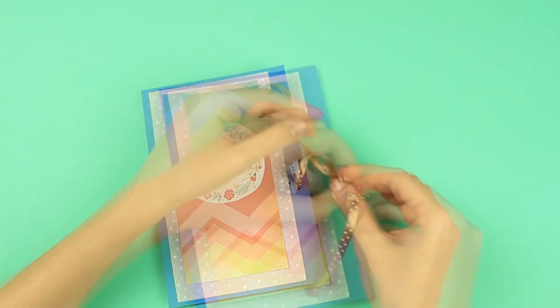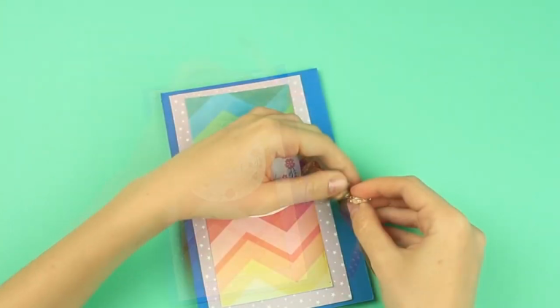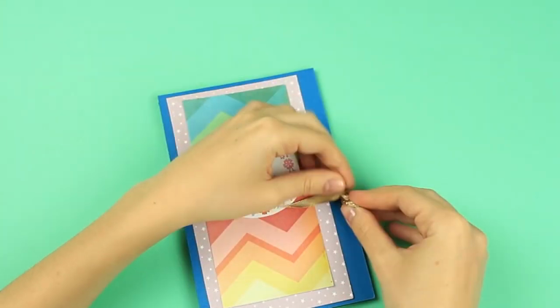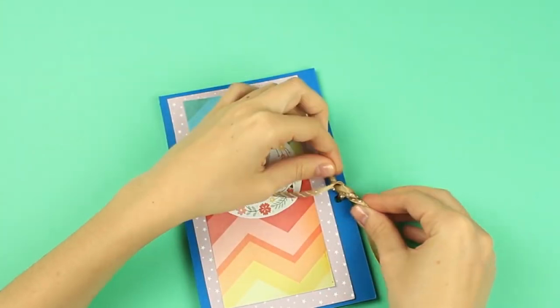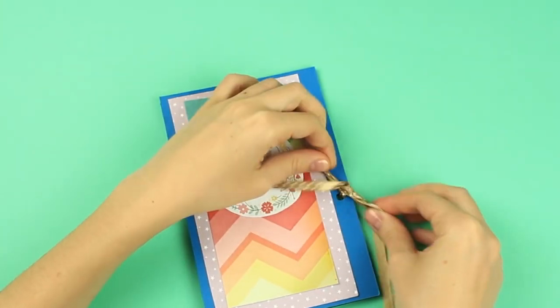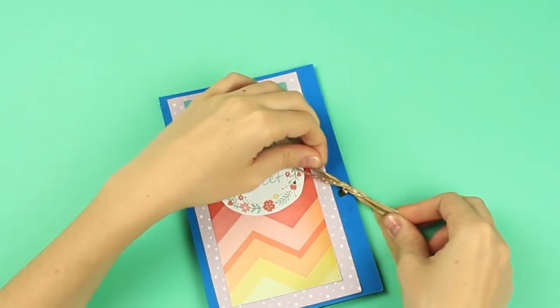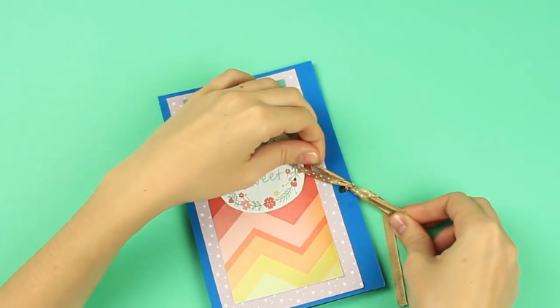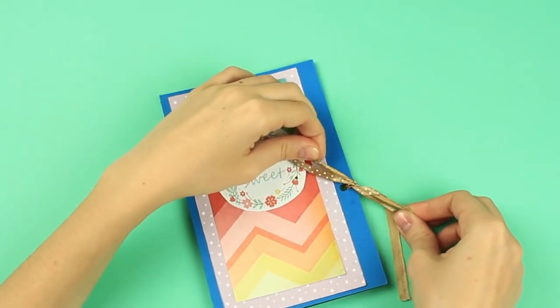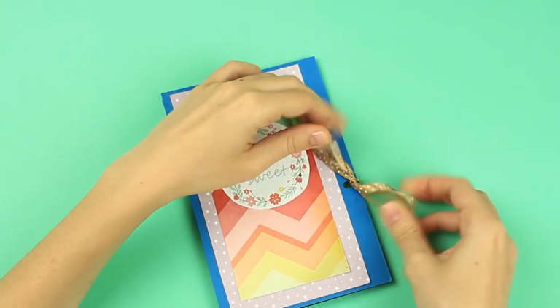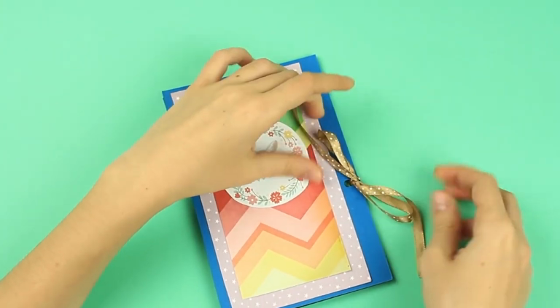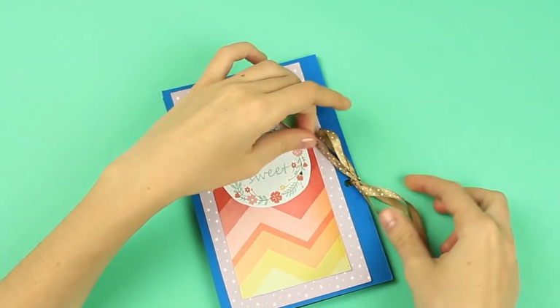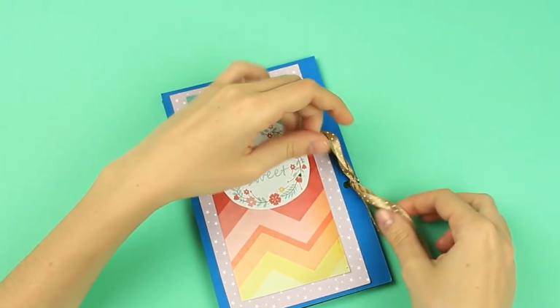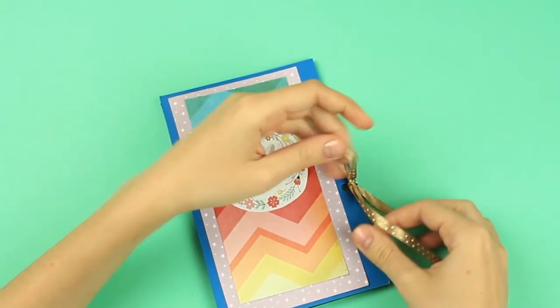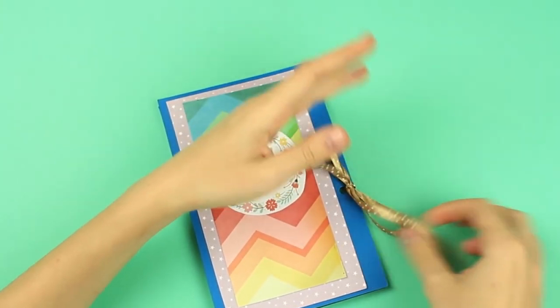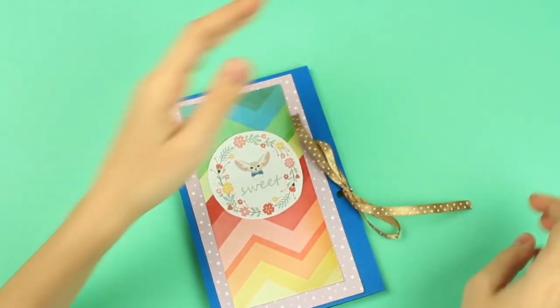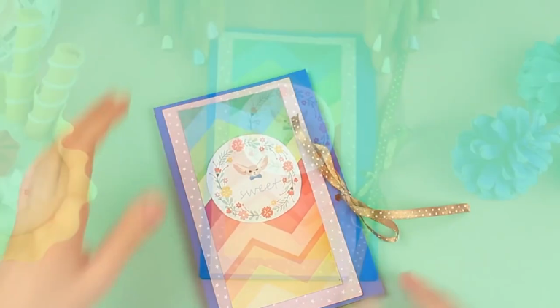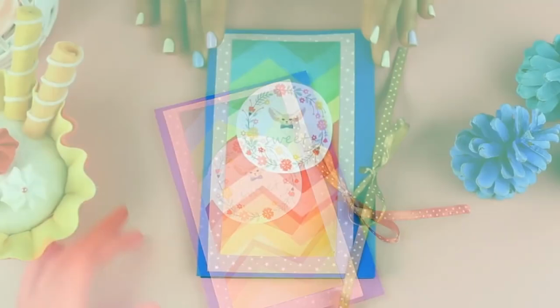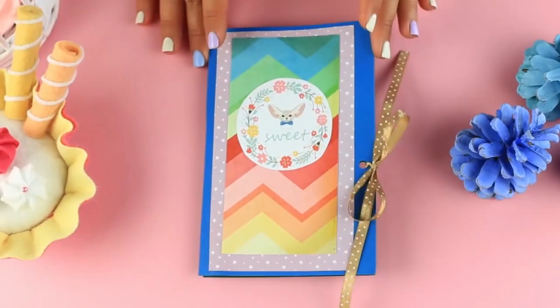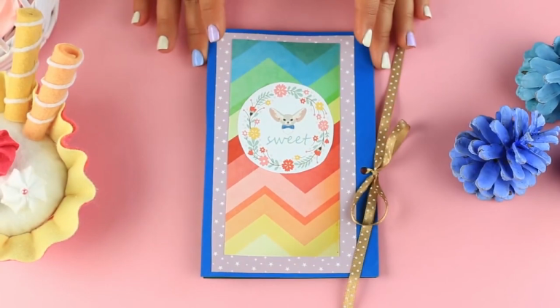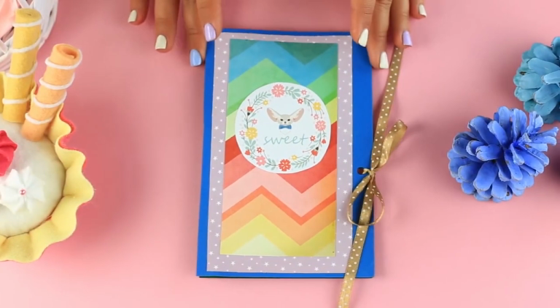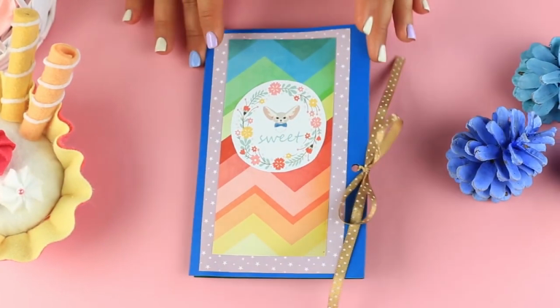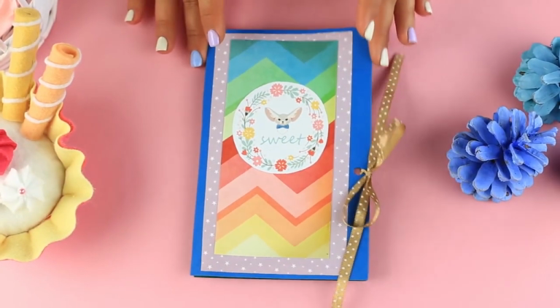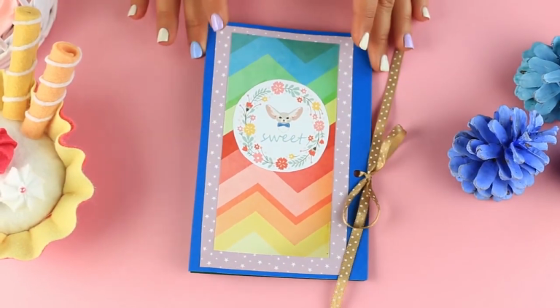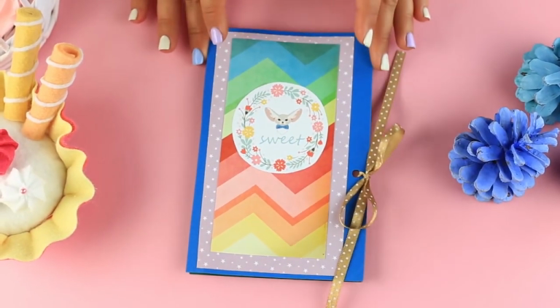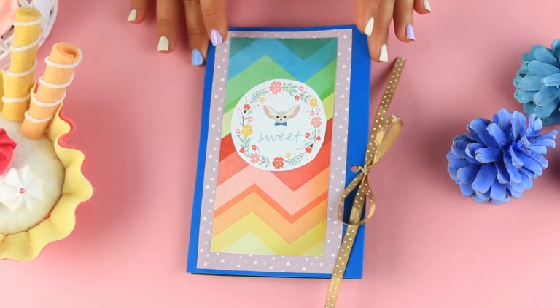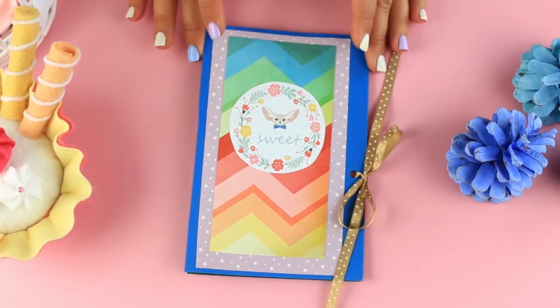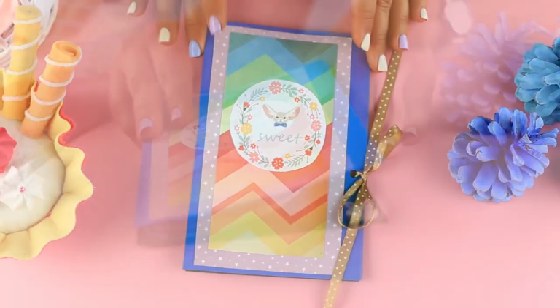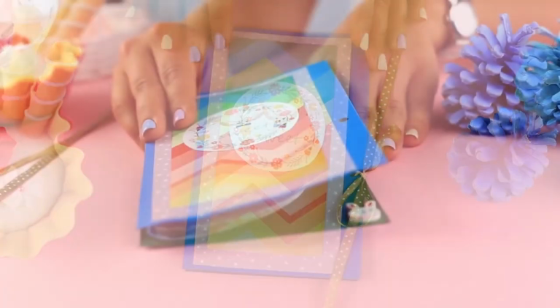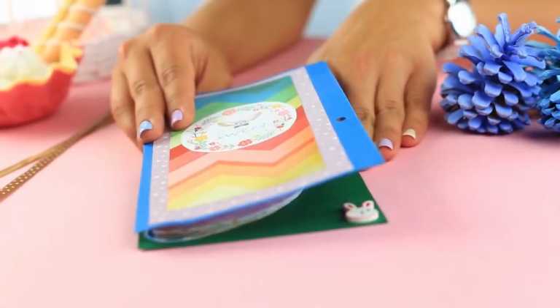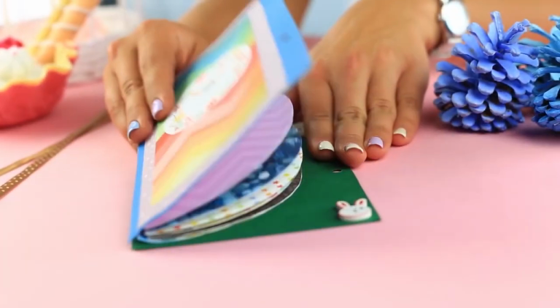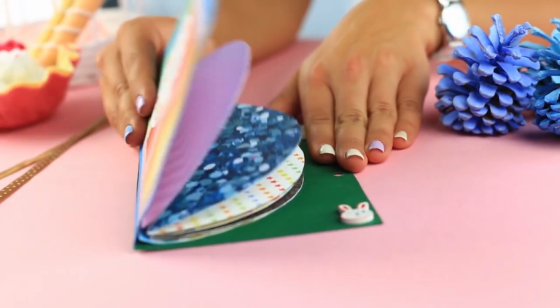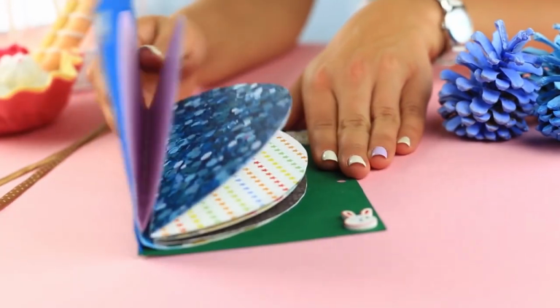The round page scrapbook design is a fresh substitution for a standard album style.